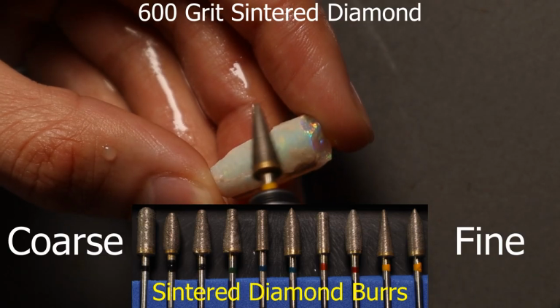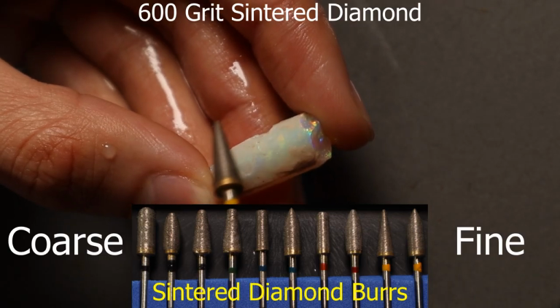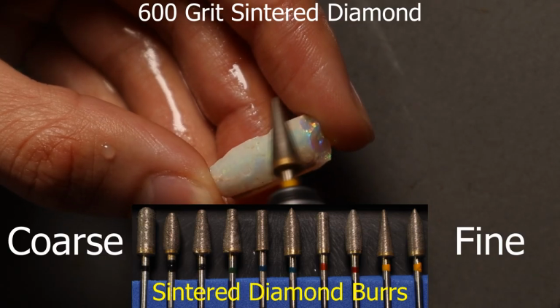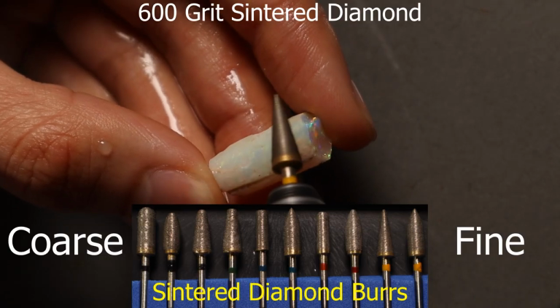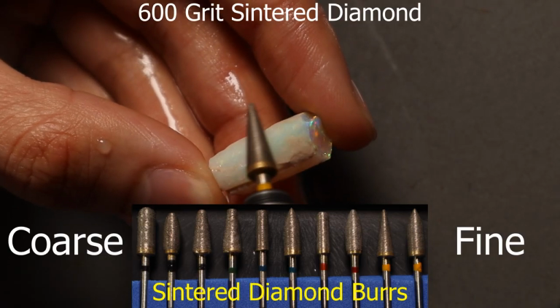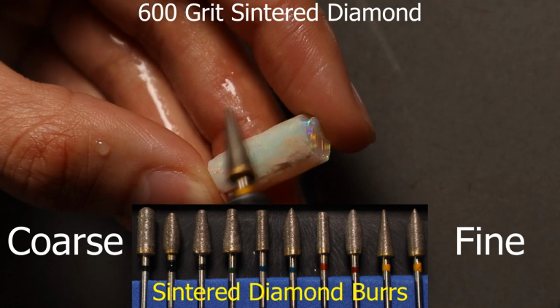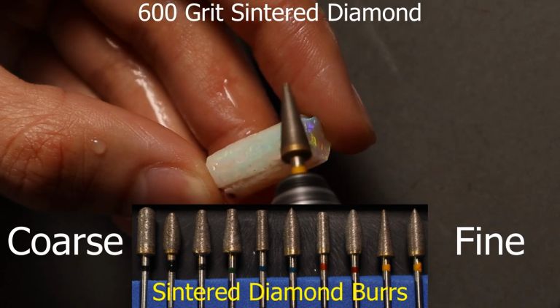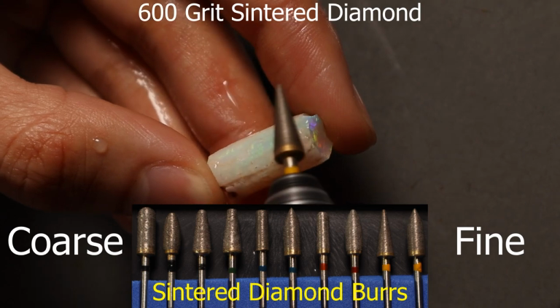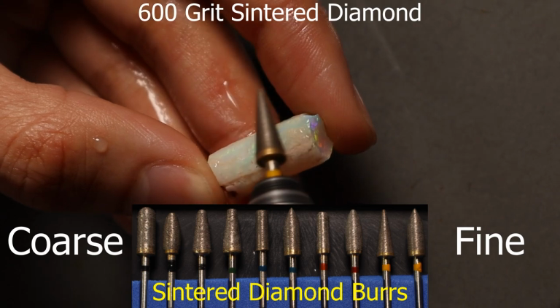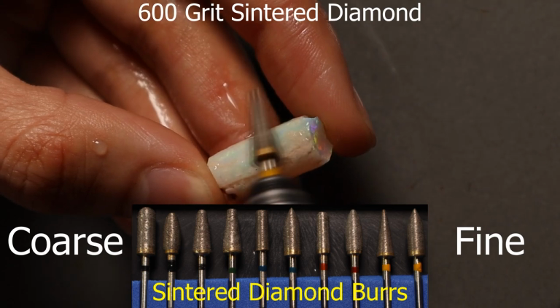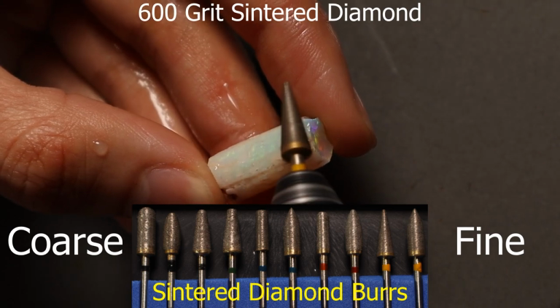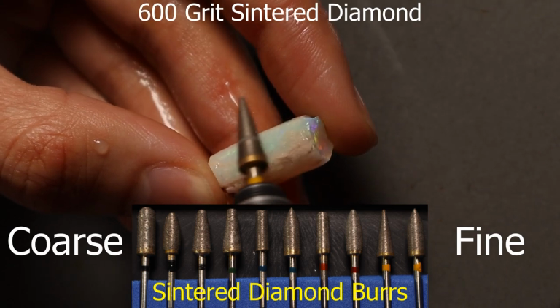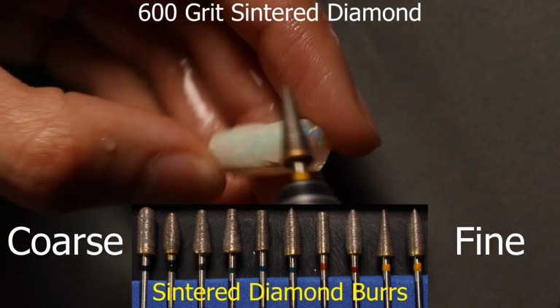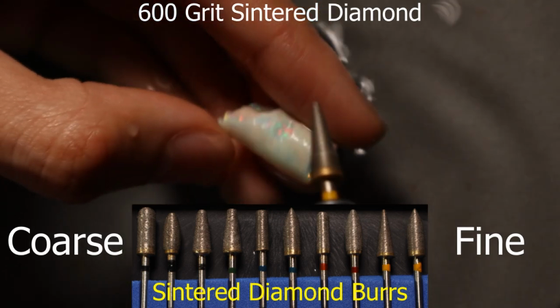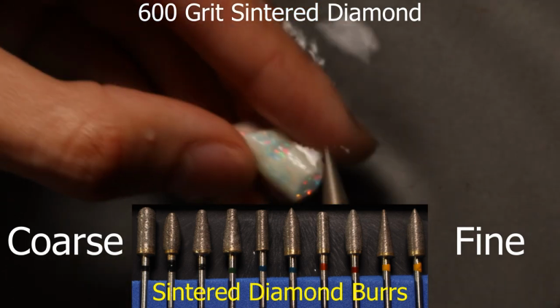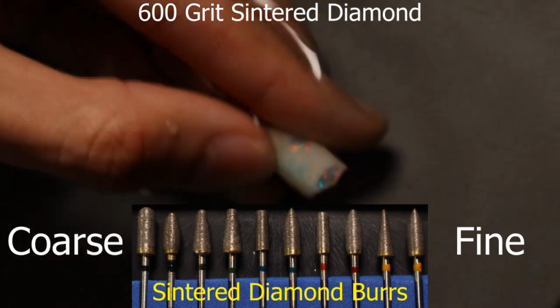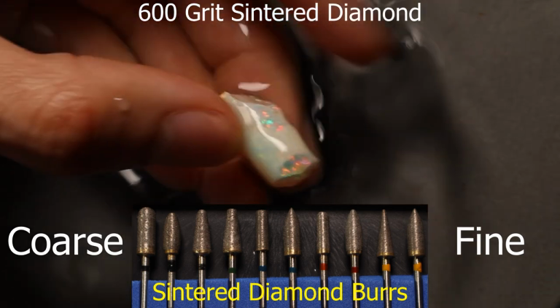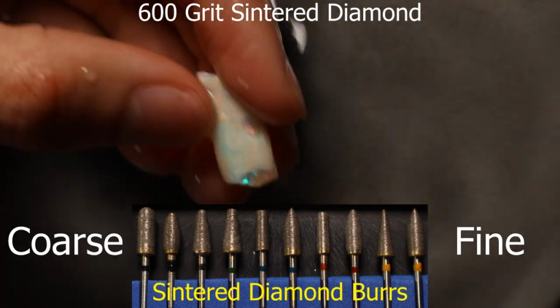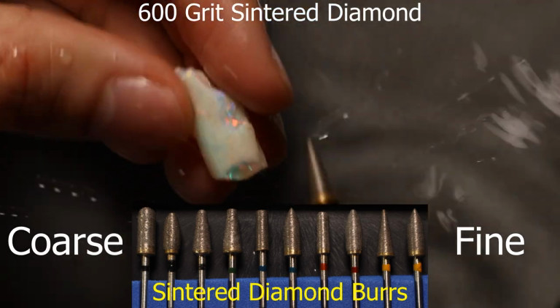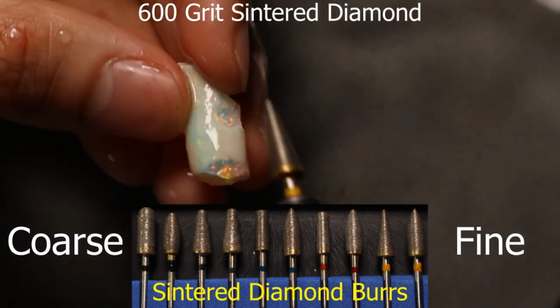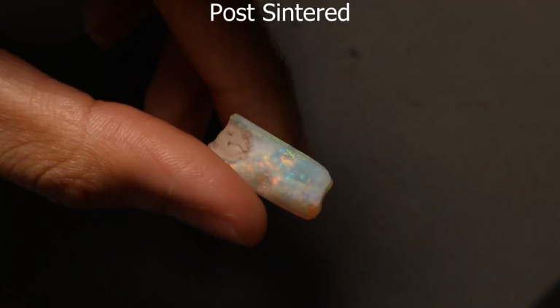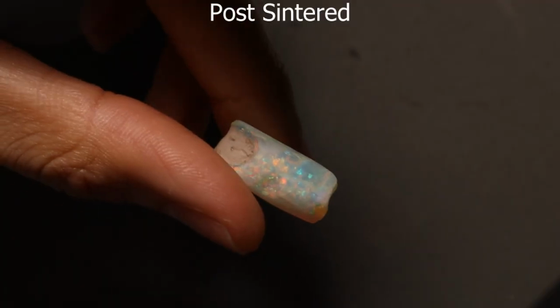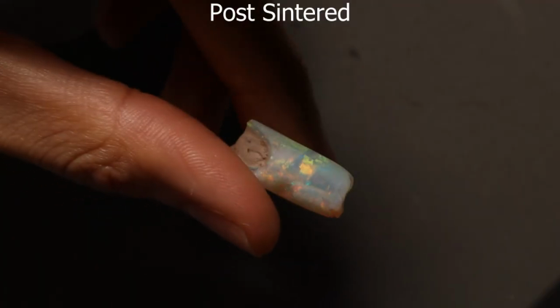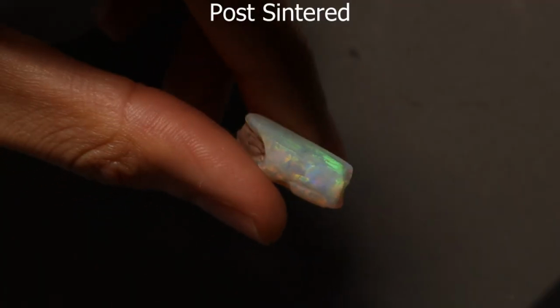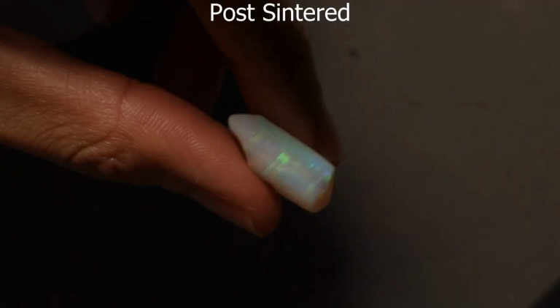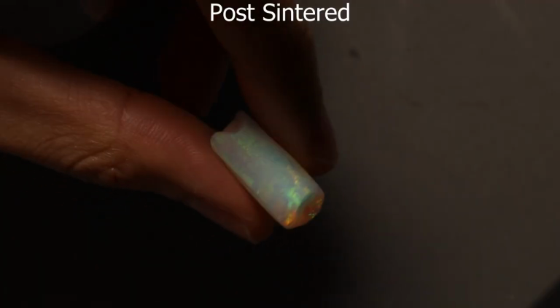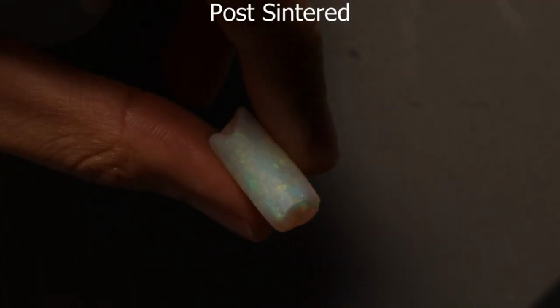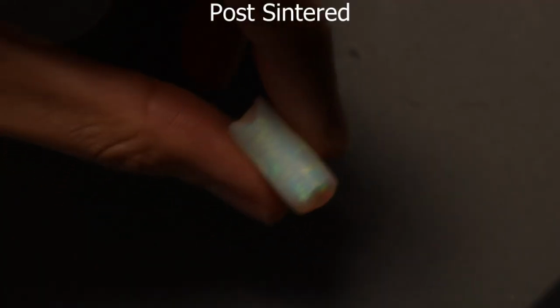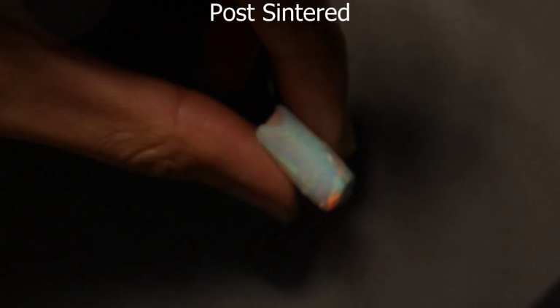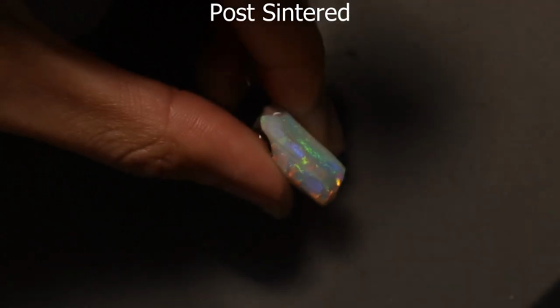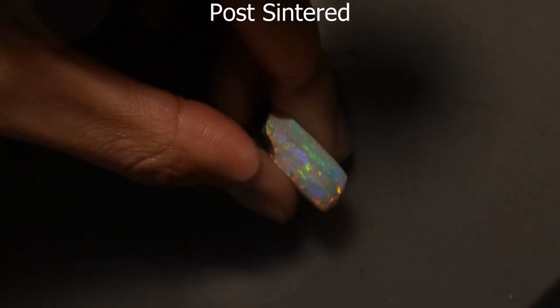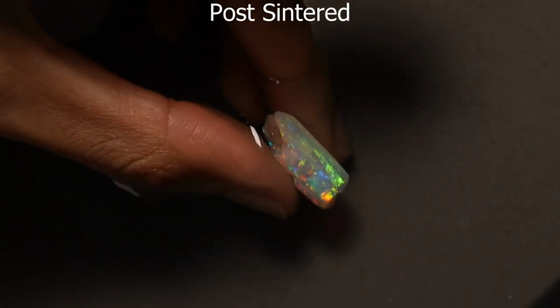You want to shape with coarse burrs going down to finer burrs. I use sintered diamonds, but you can also use electroplated, and it should look foggy by the time you're done.